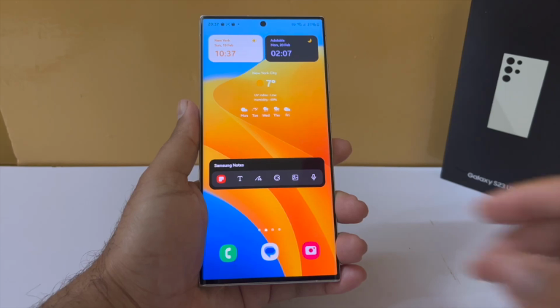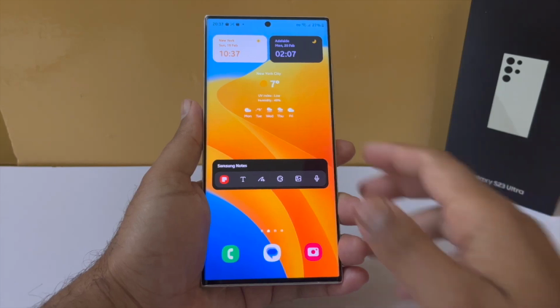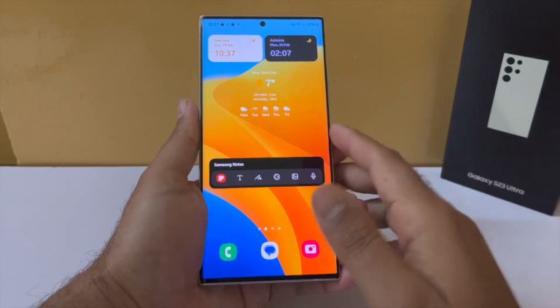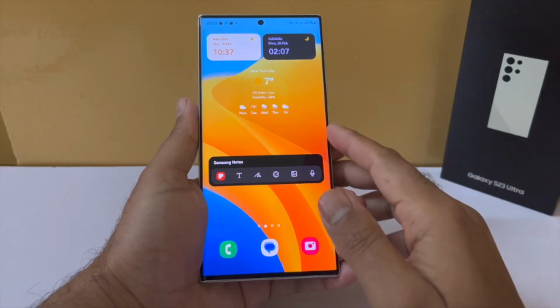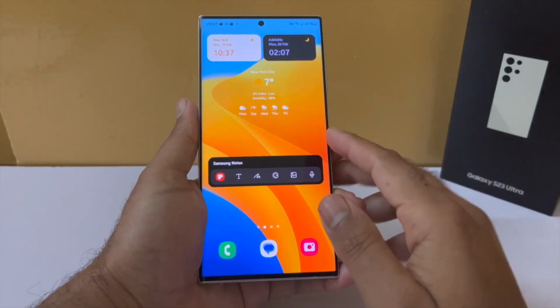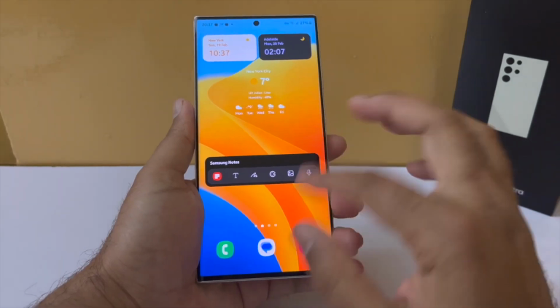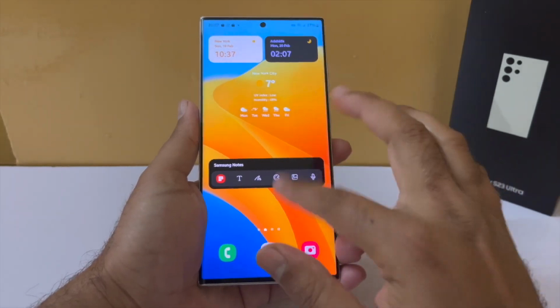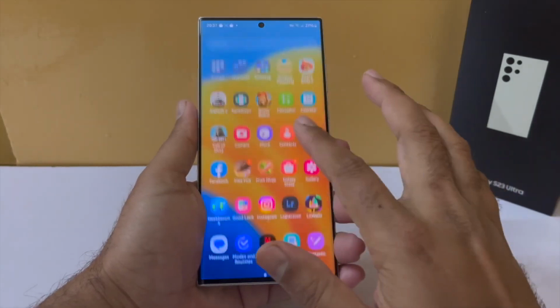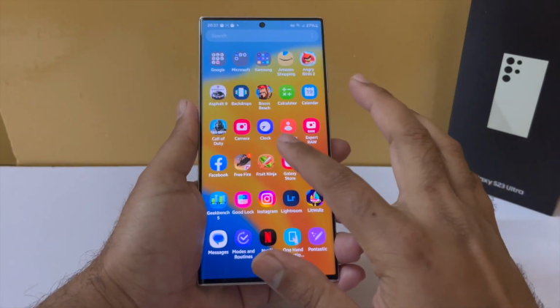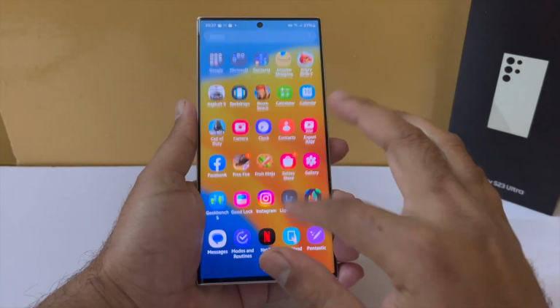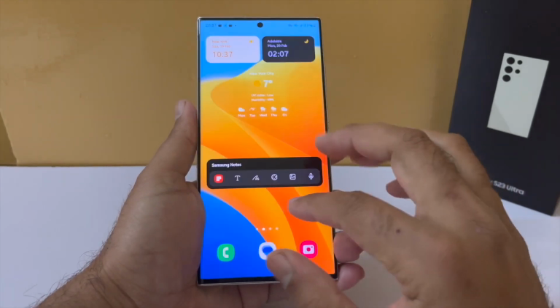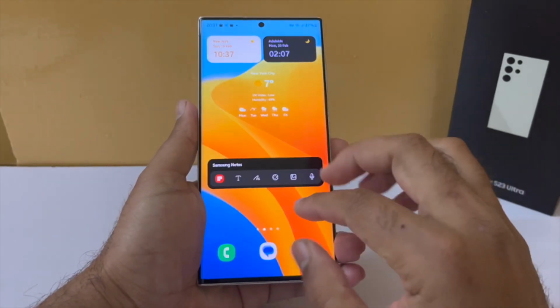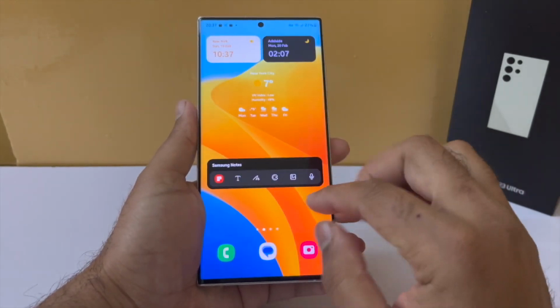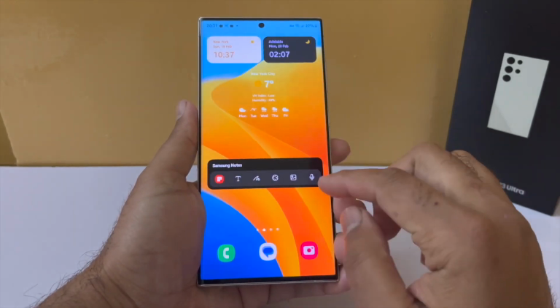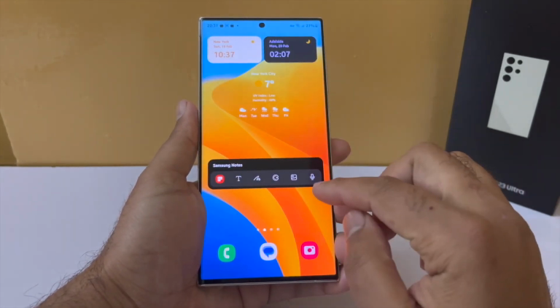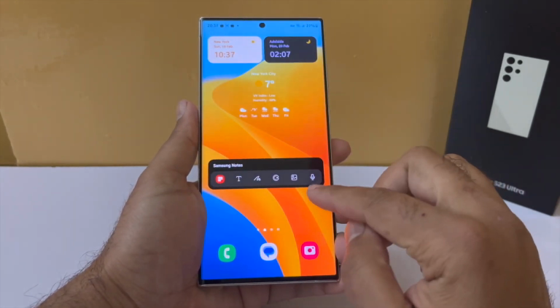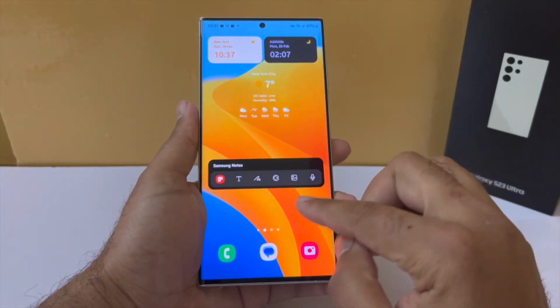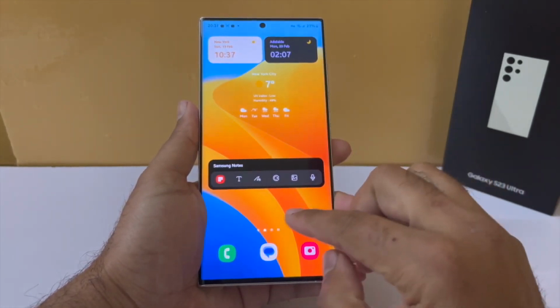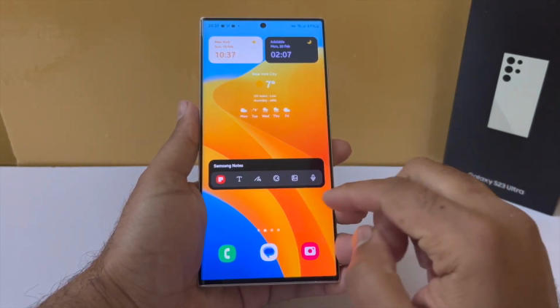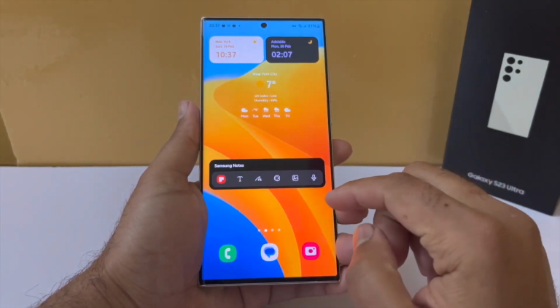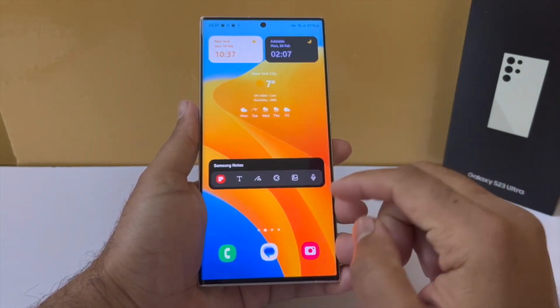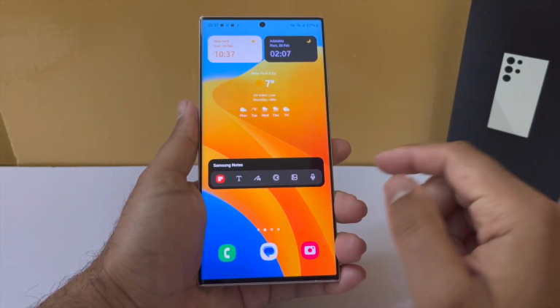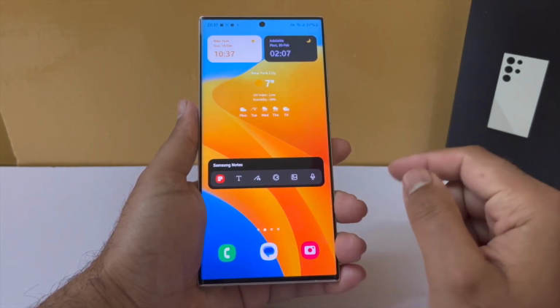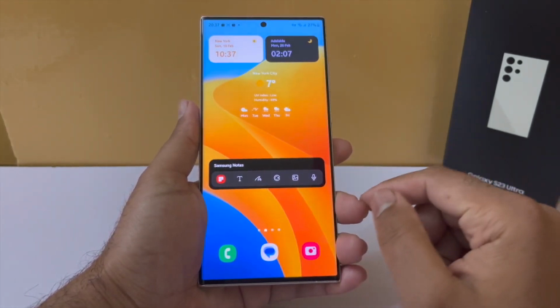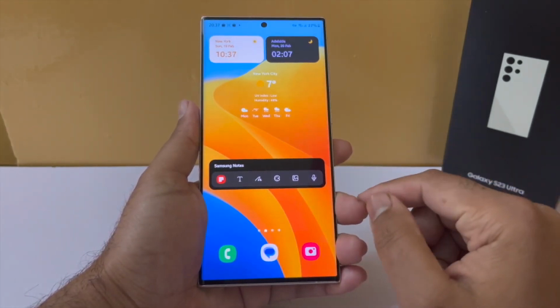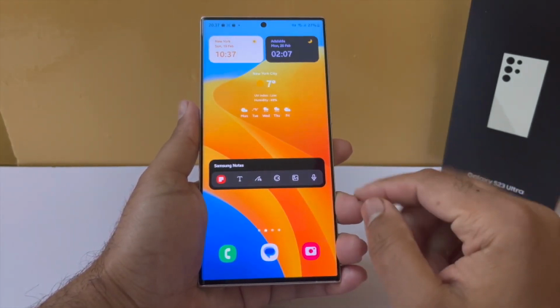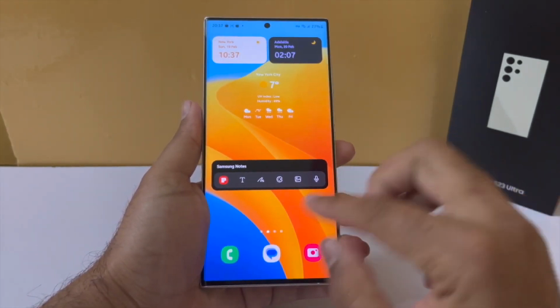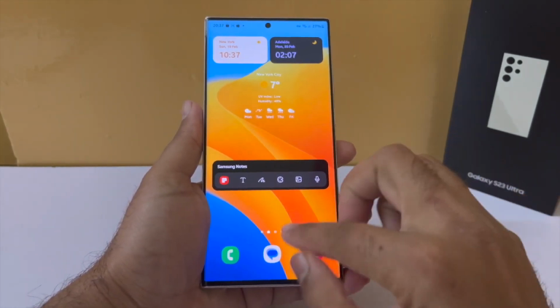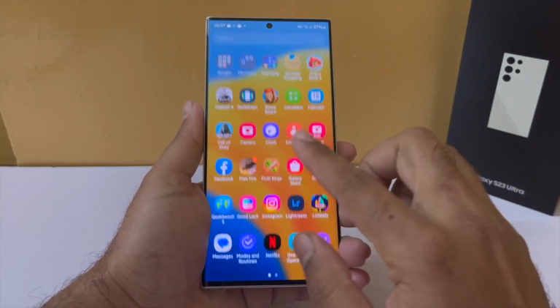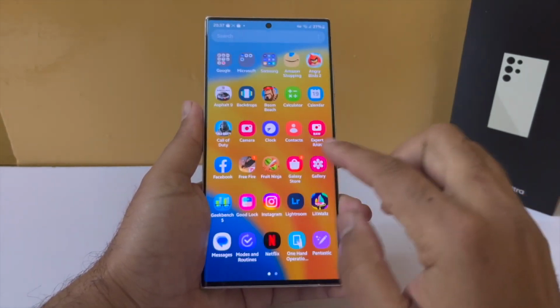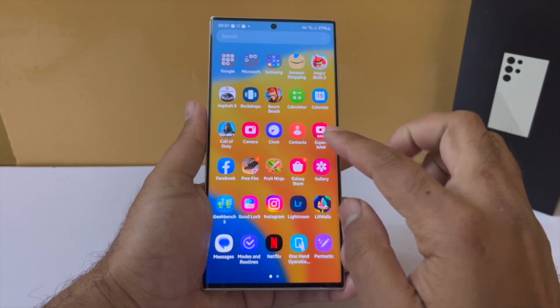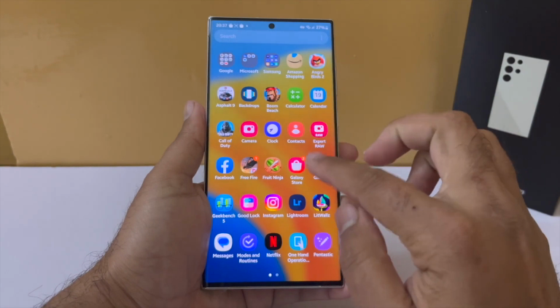I have been using the S23 Ultra for quite a few days and here are some hidden features that you might not know.